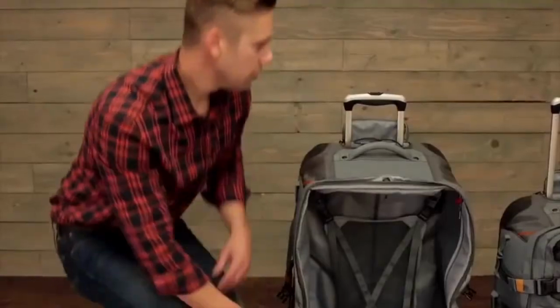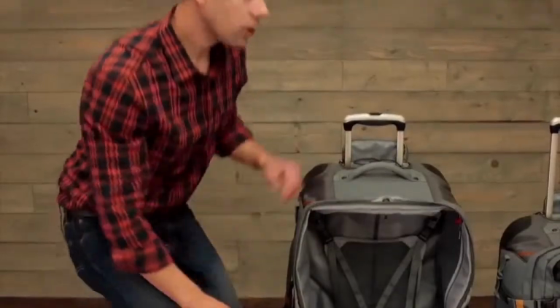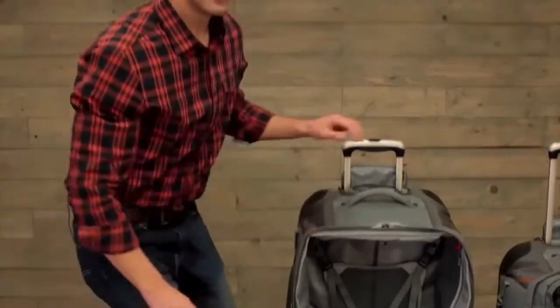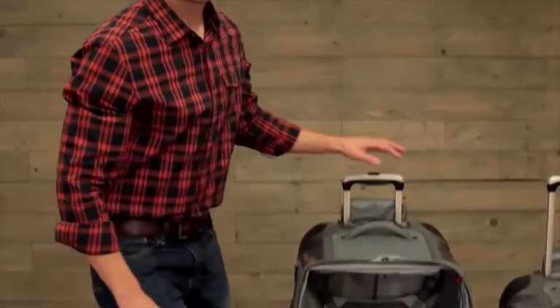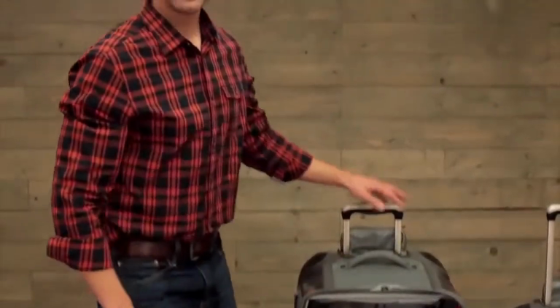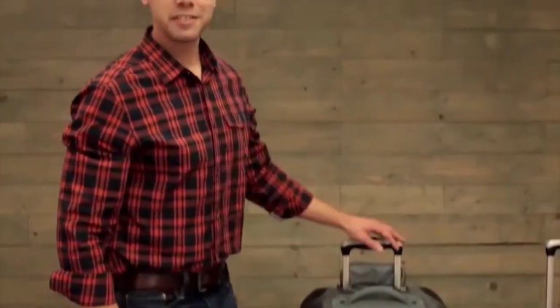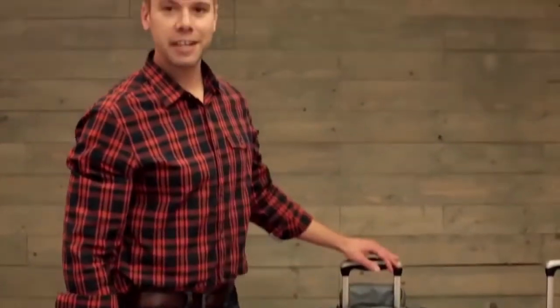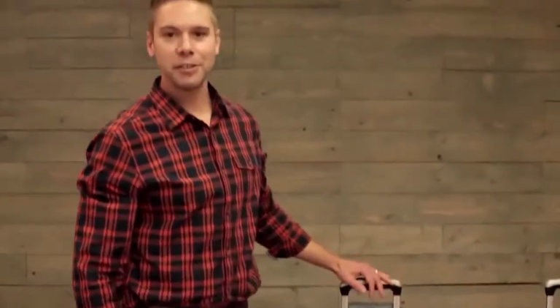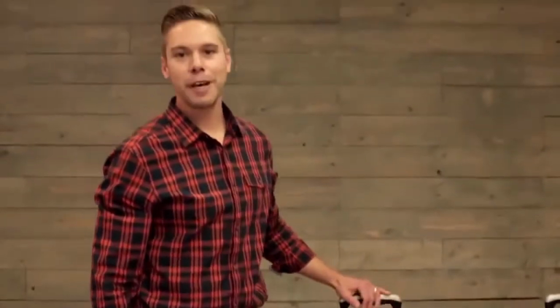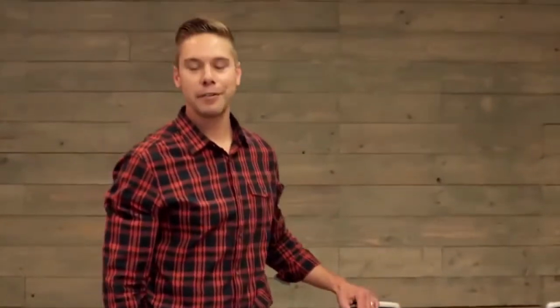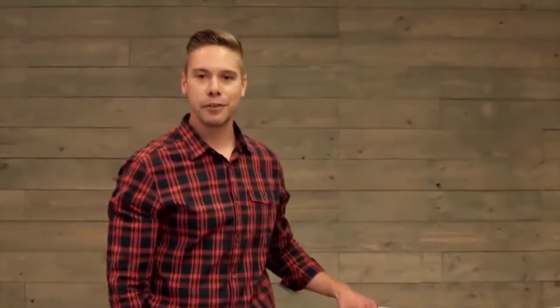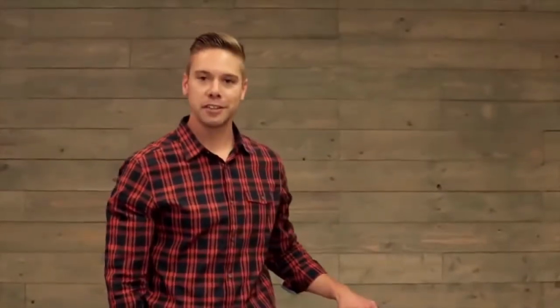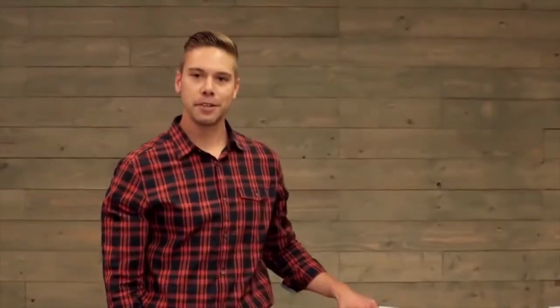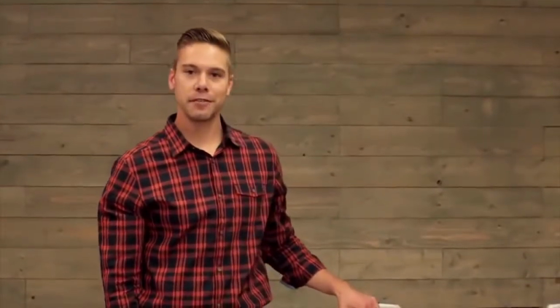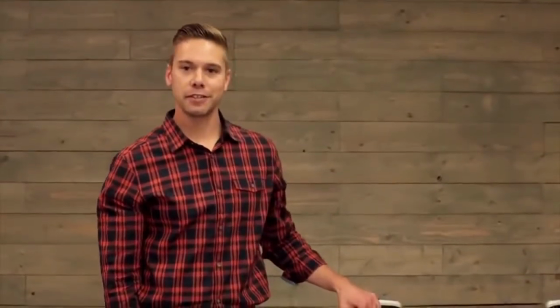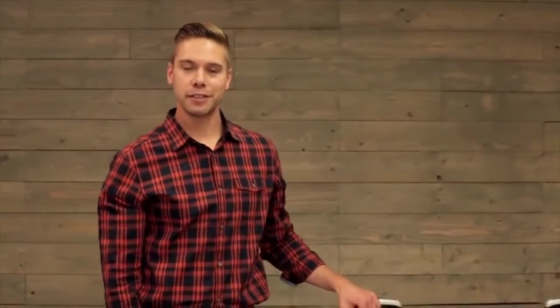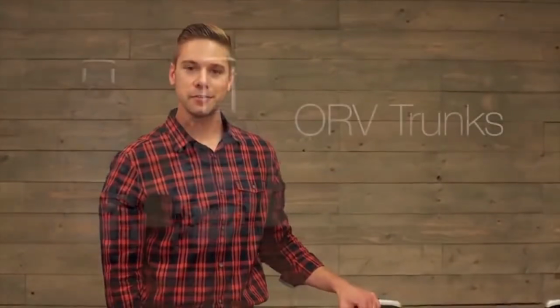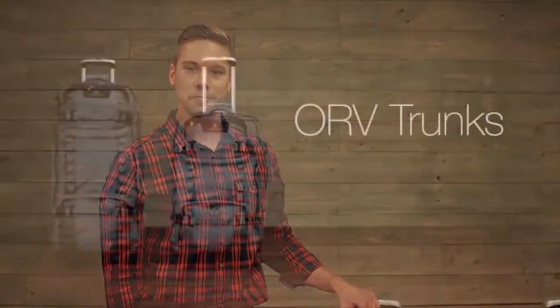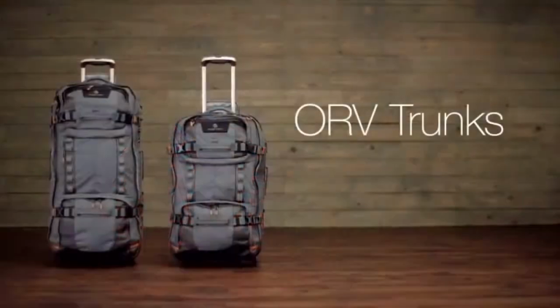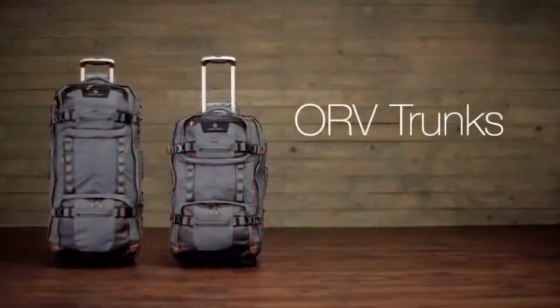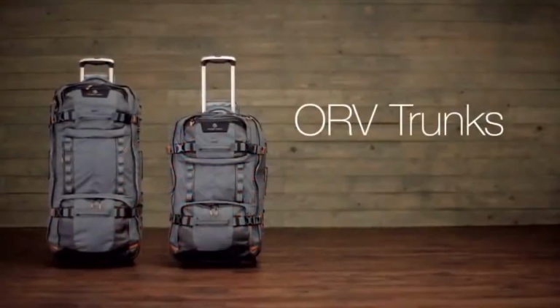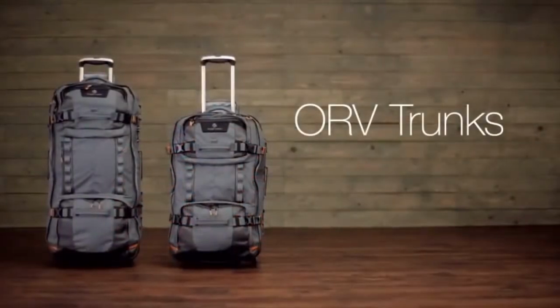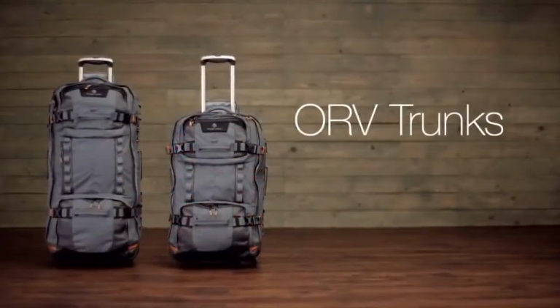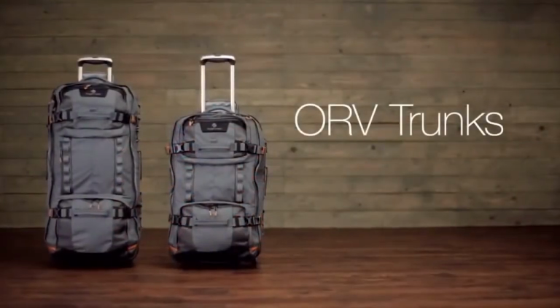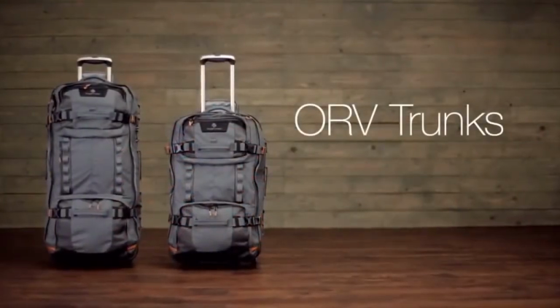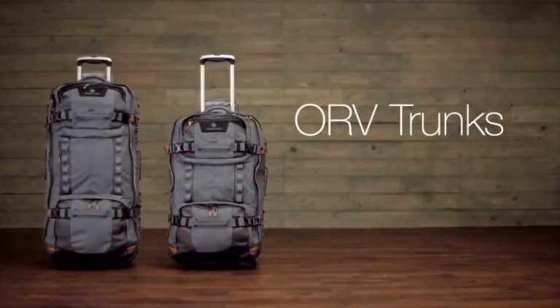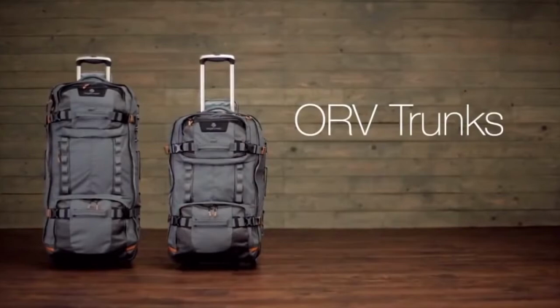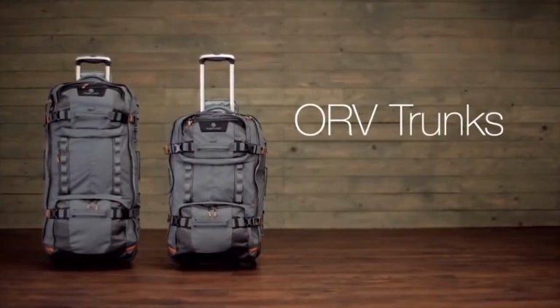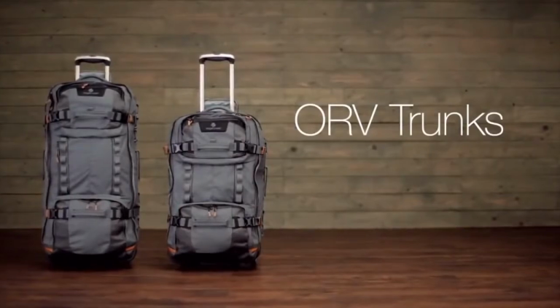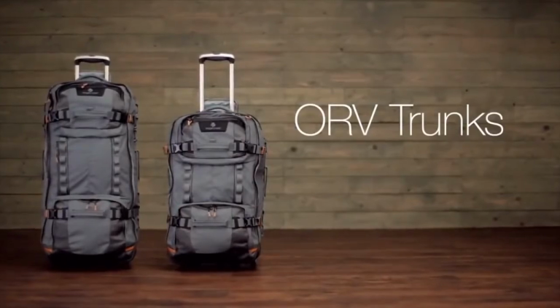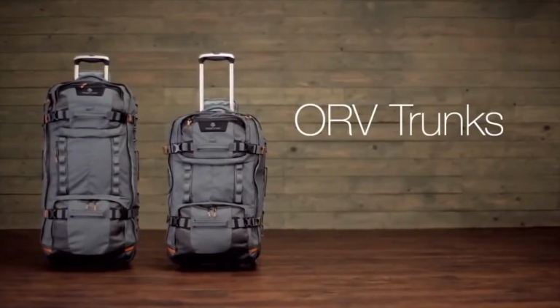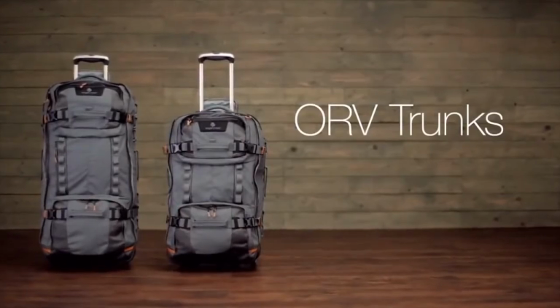The ORV trunk is the ideal bag for your next big adventure. For durable gear, shop Eagle Creek.